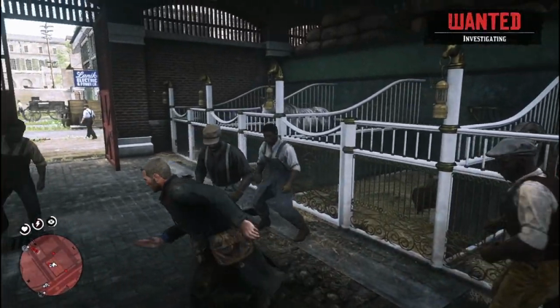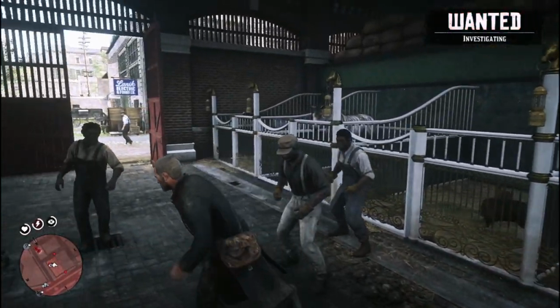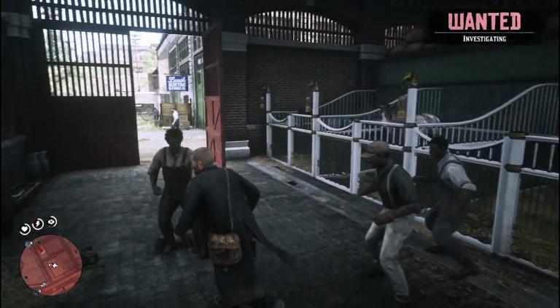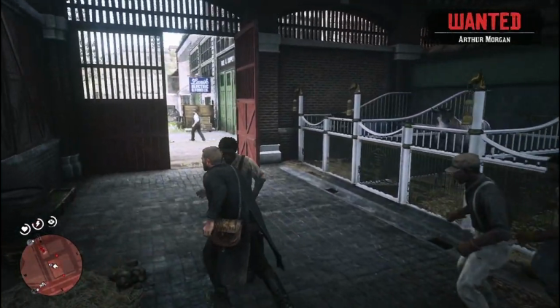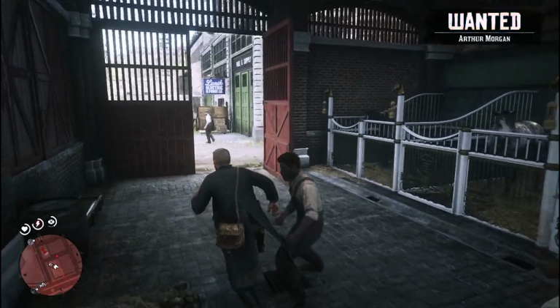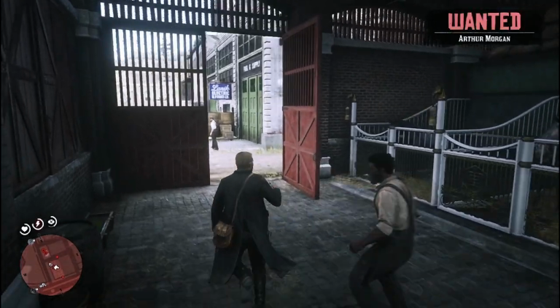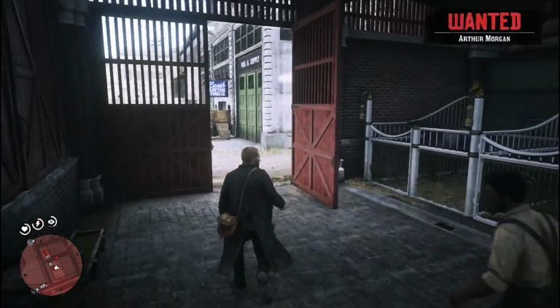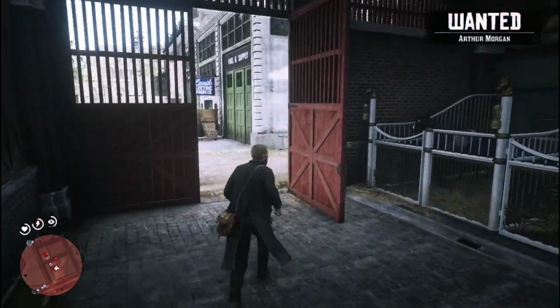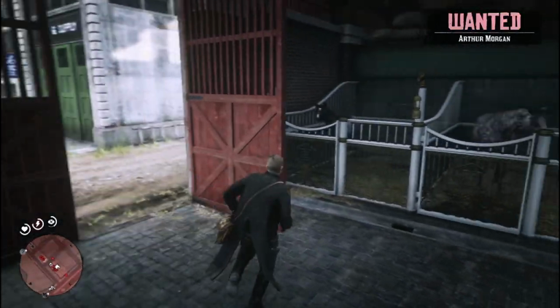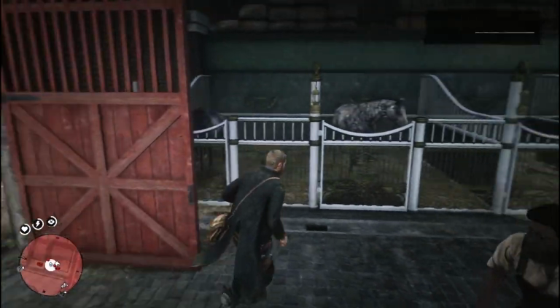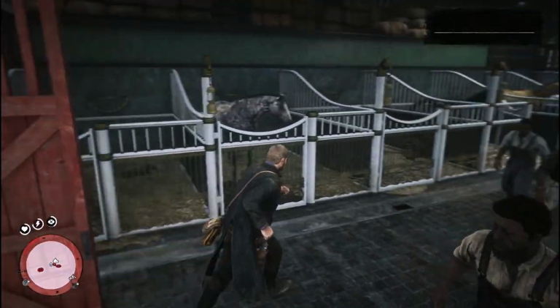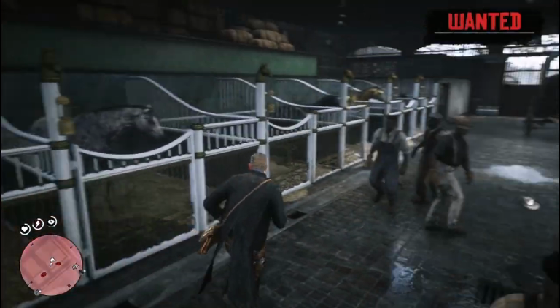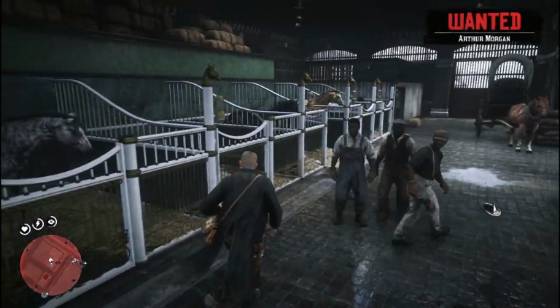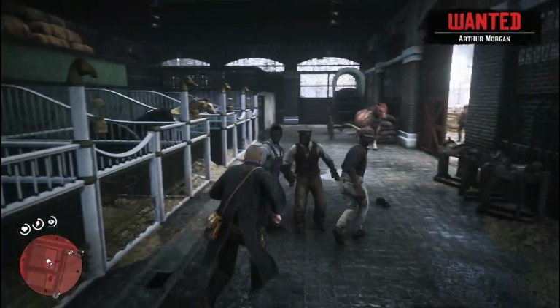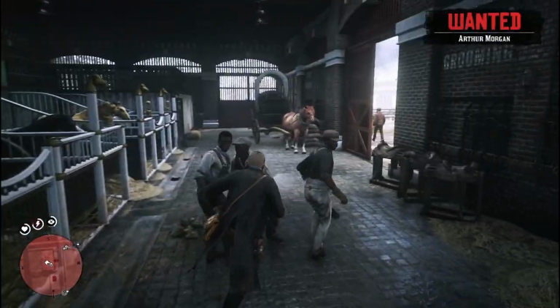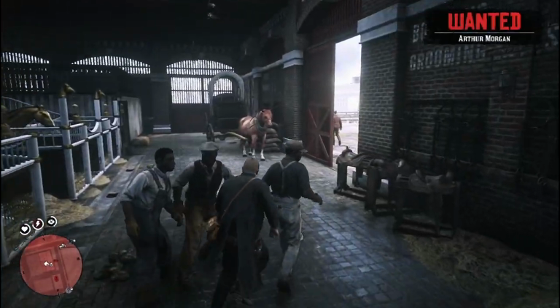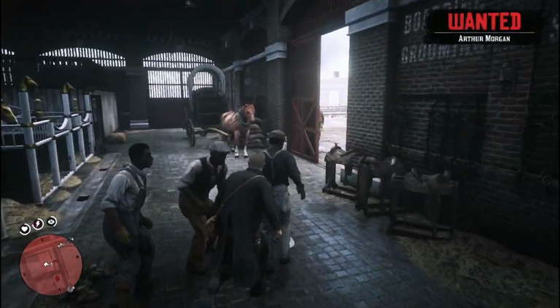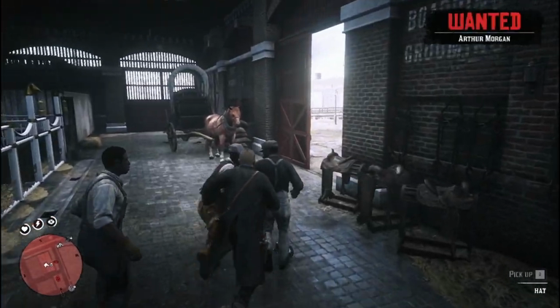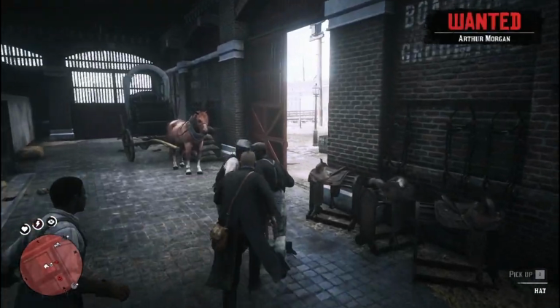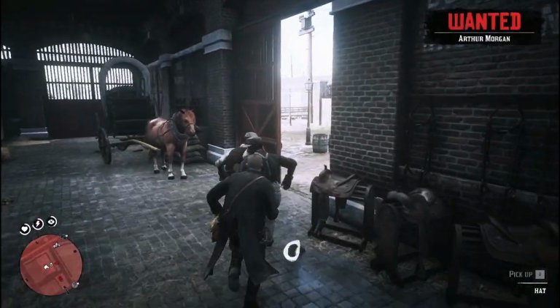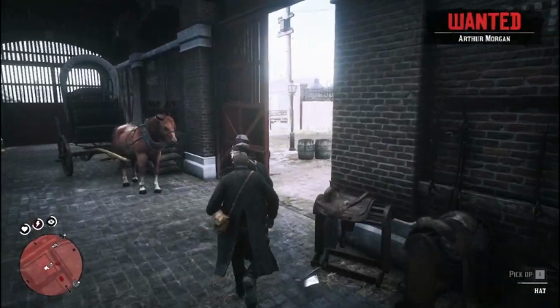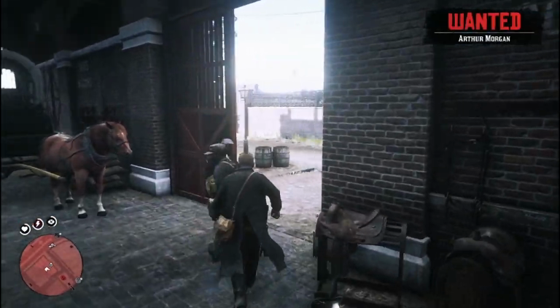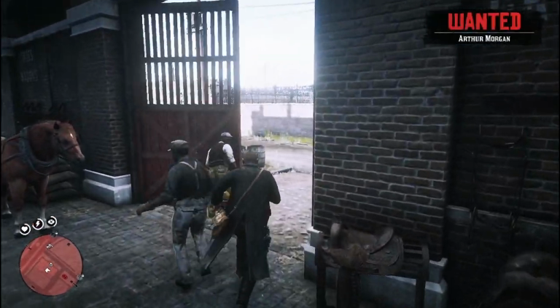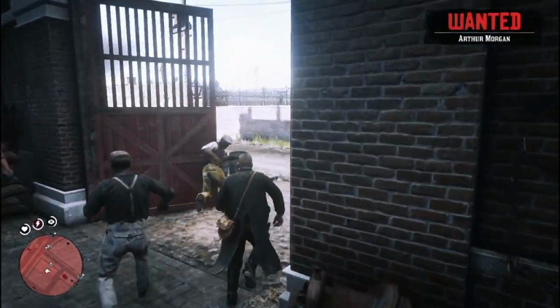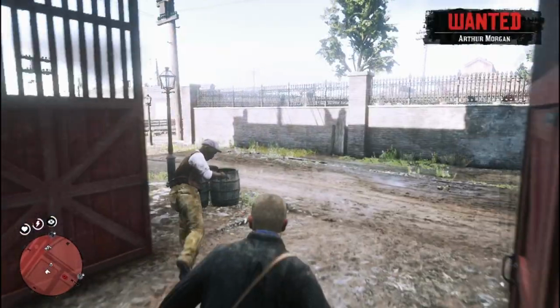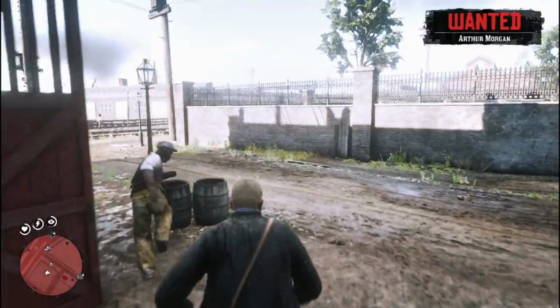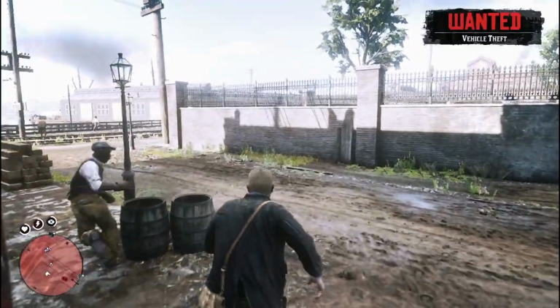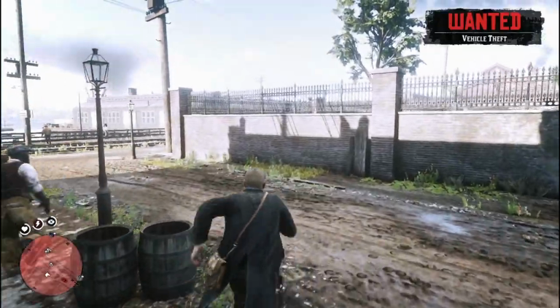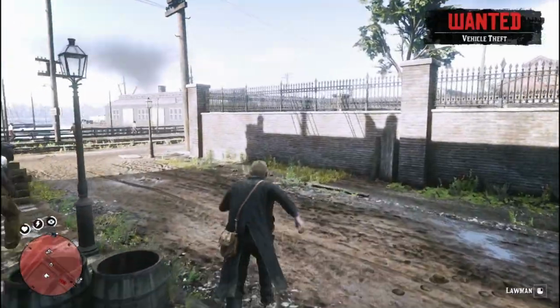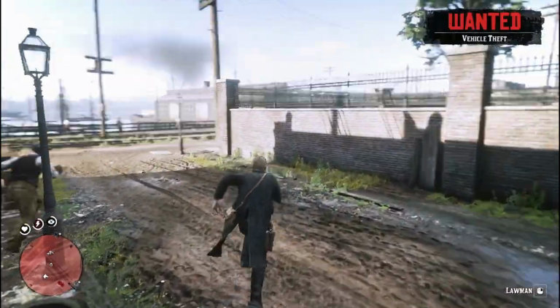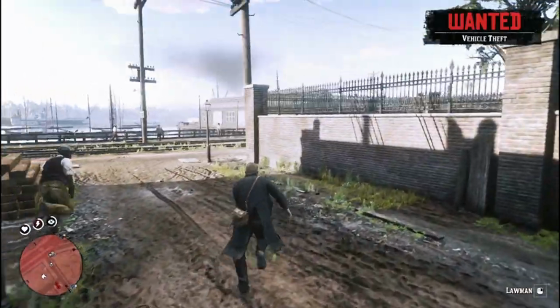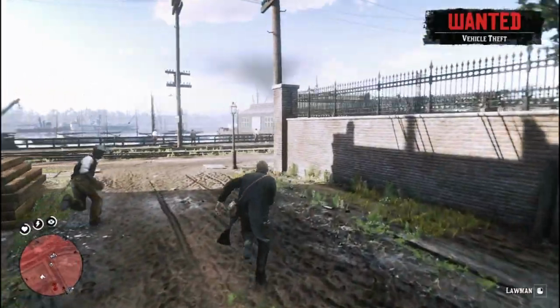All you need now is to go outside and escape from the lawman. Also don't forget to whistle for your horse so the horse will follow you.